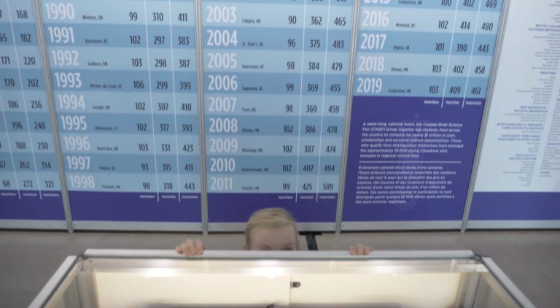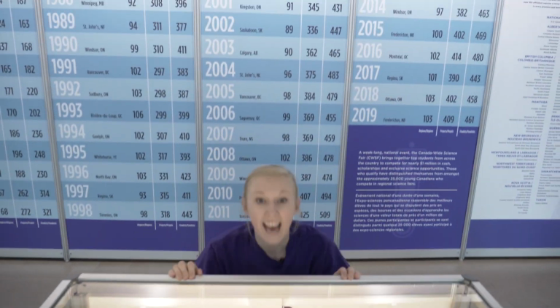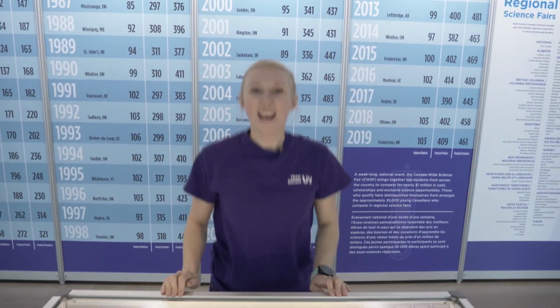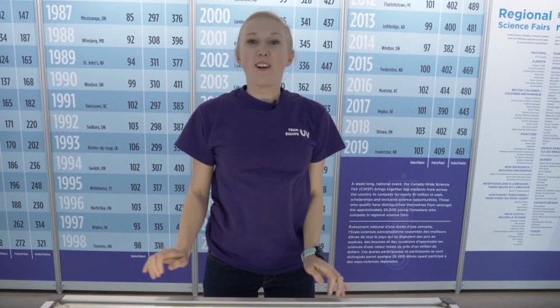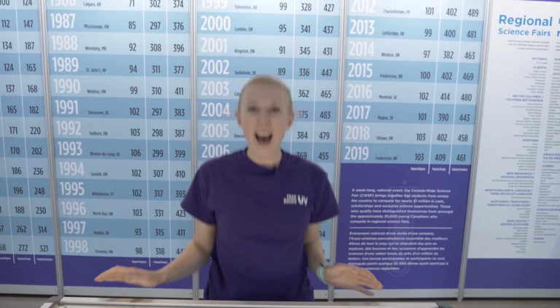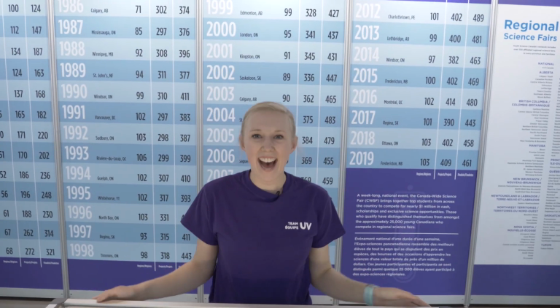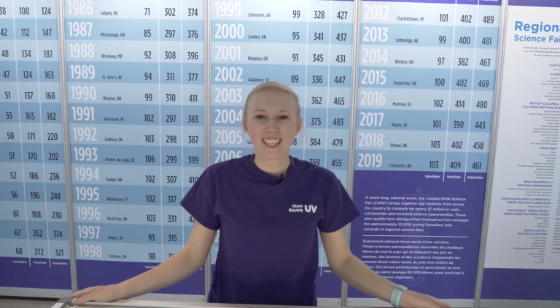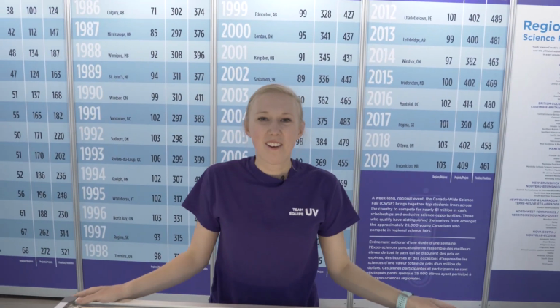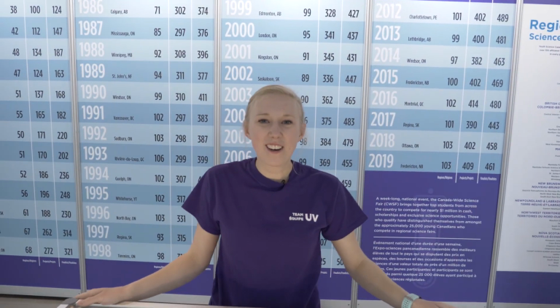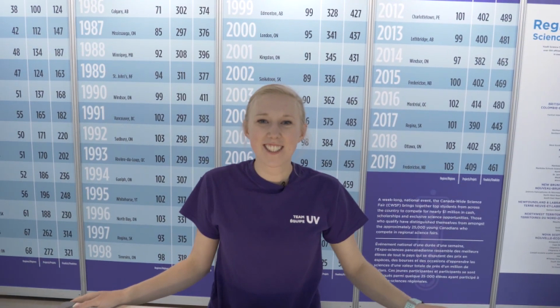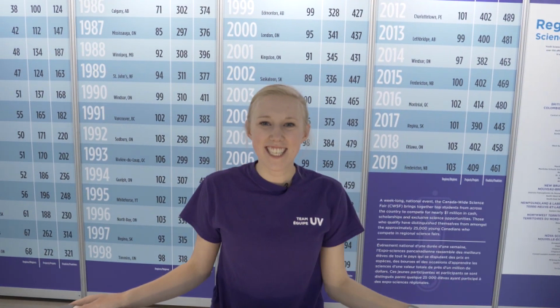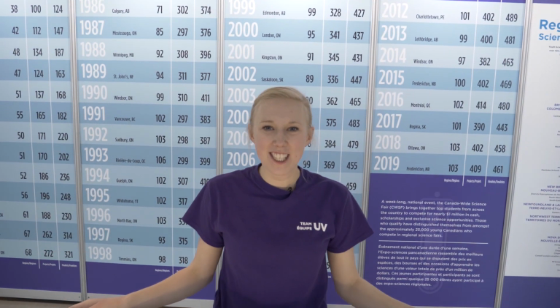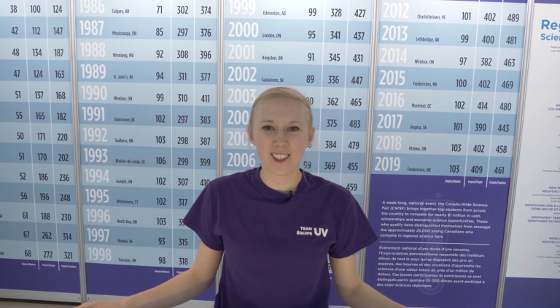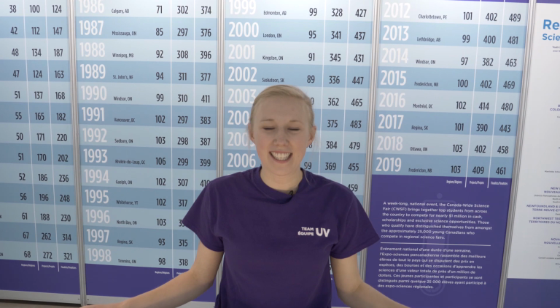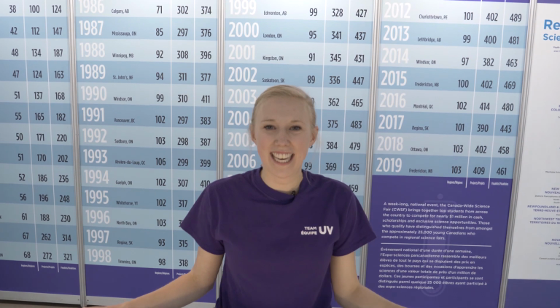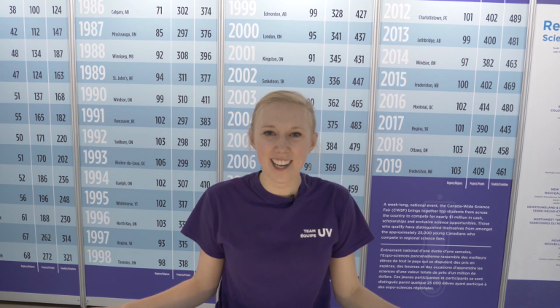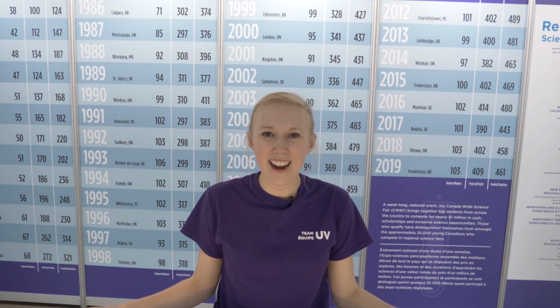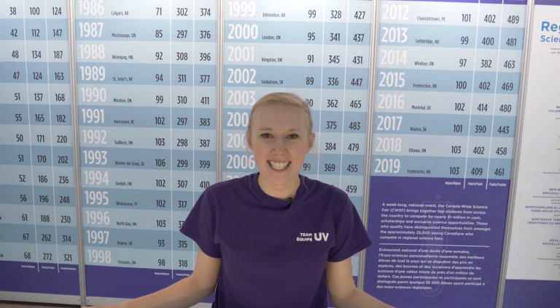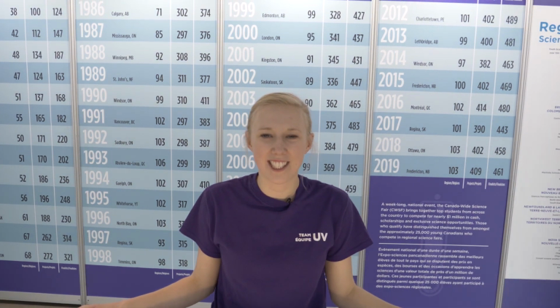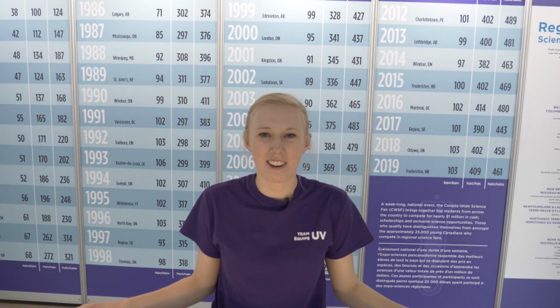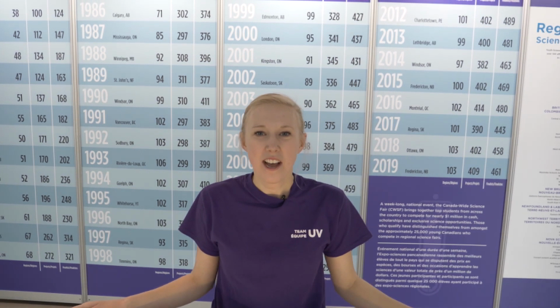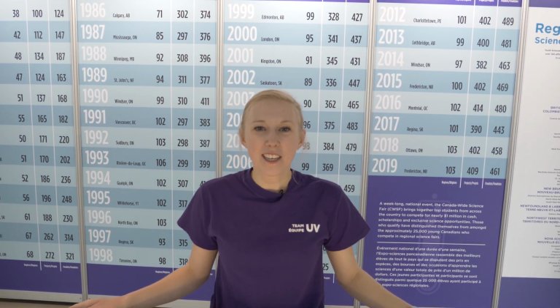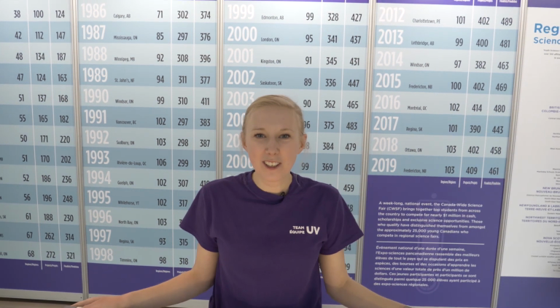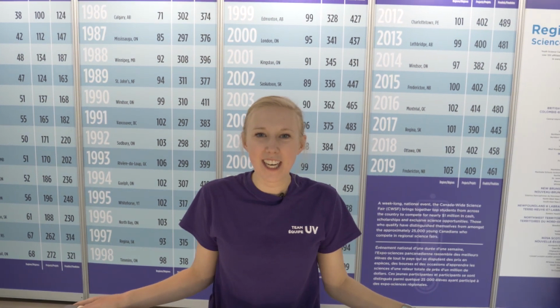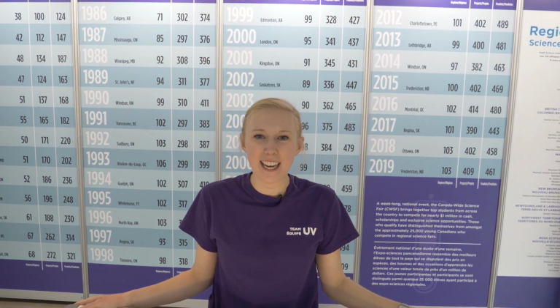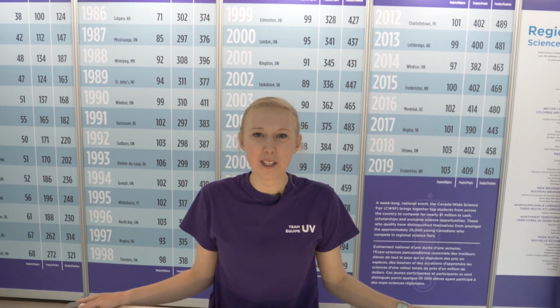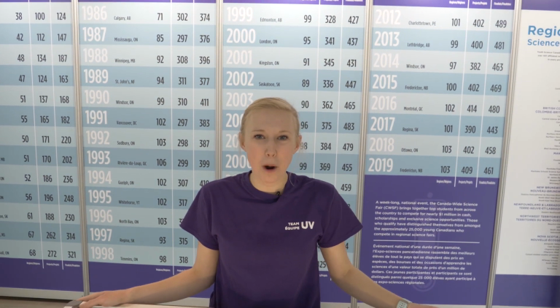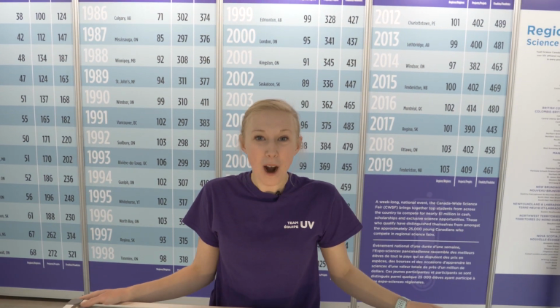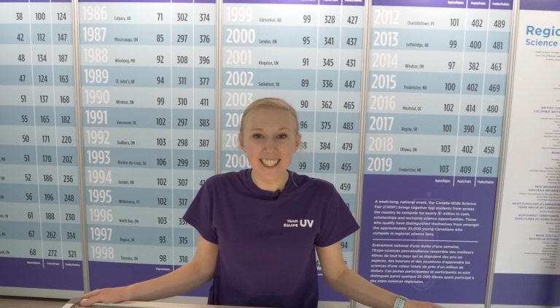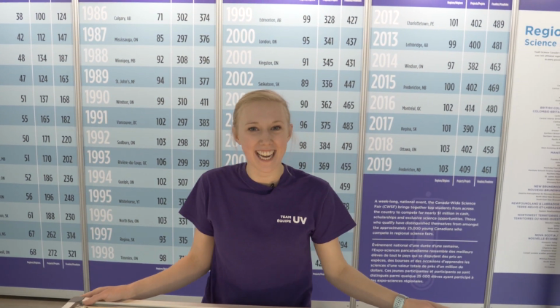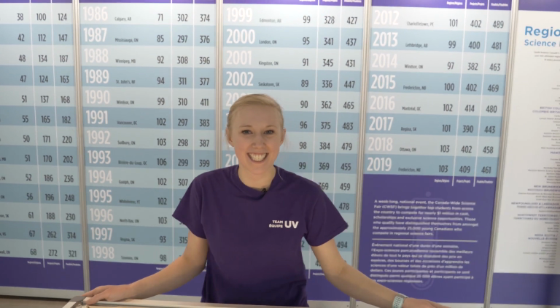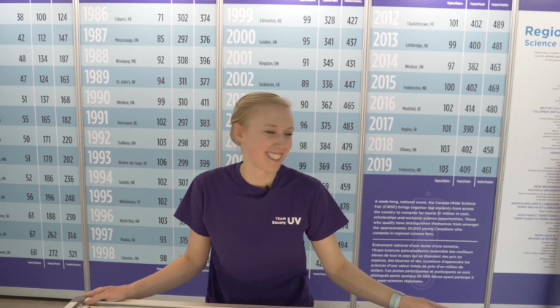And we're back! Welcome to day two at the Canada Wide Science Fair. Let's go check out some more projects.